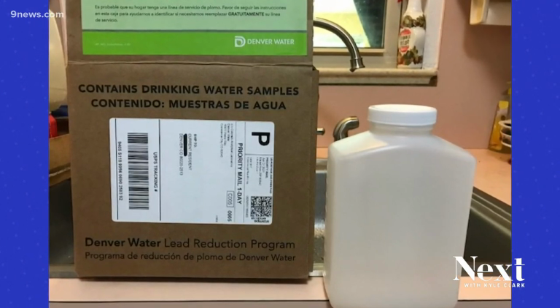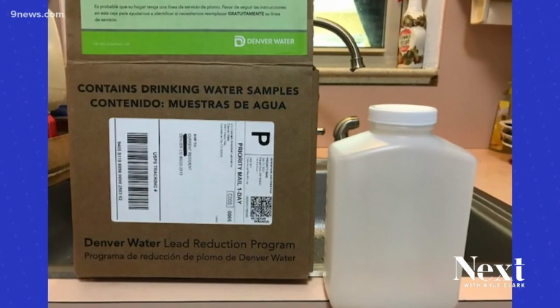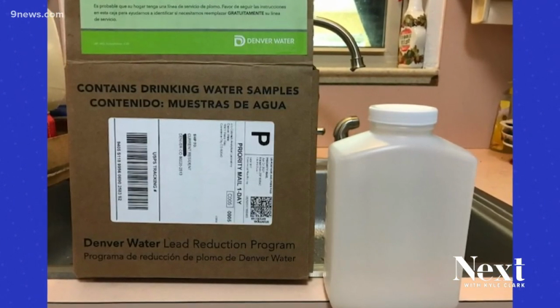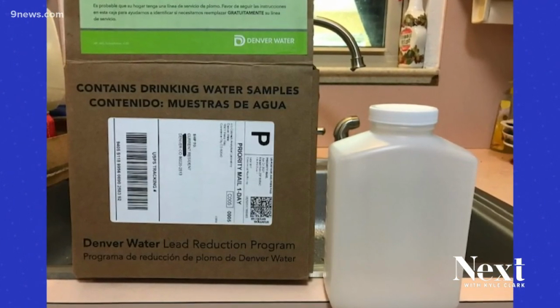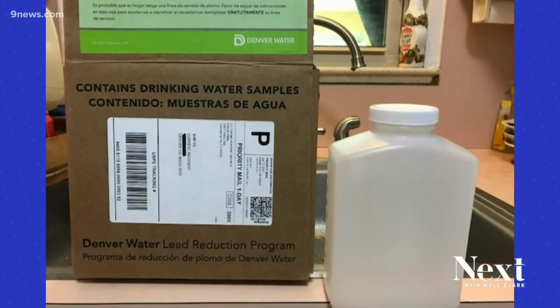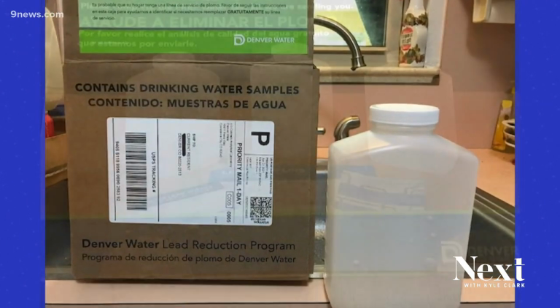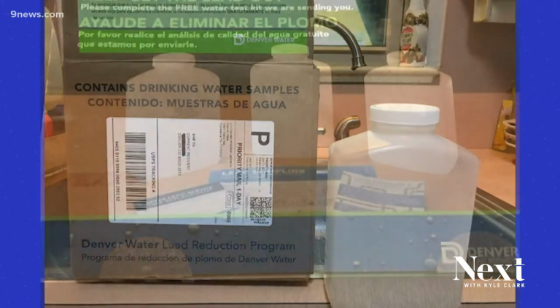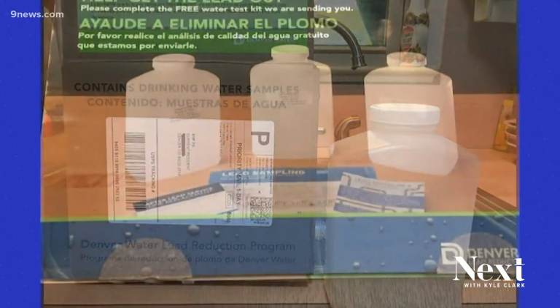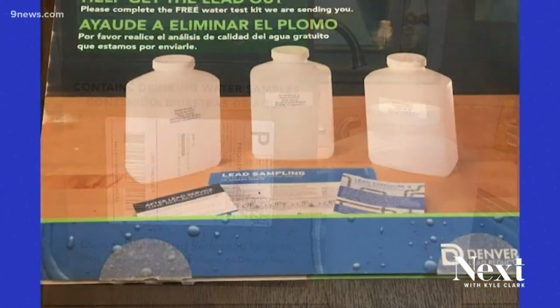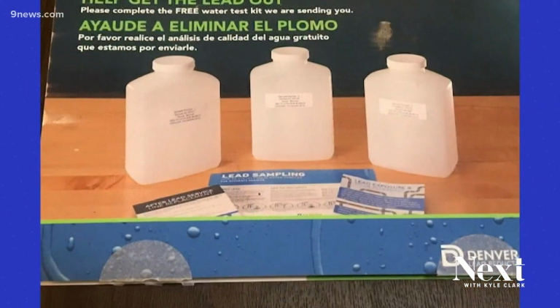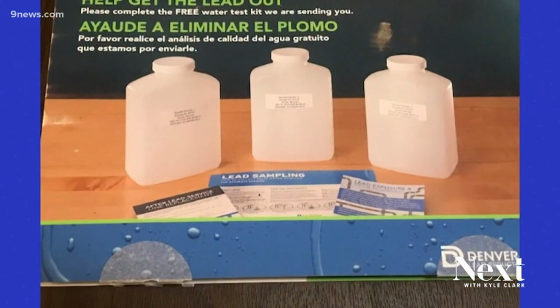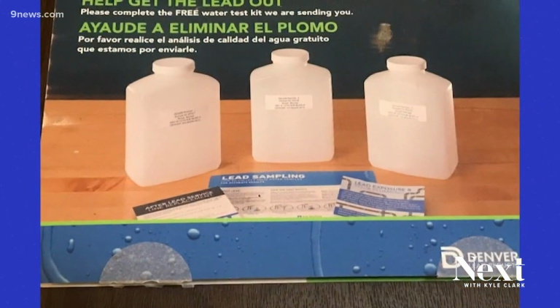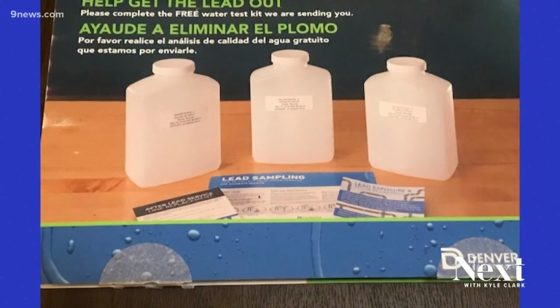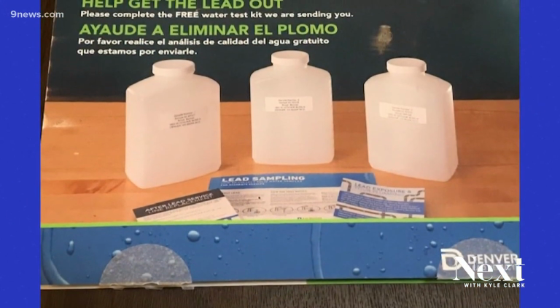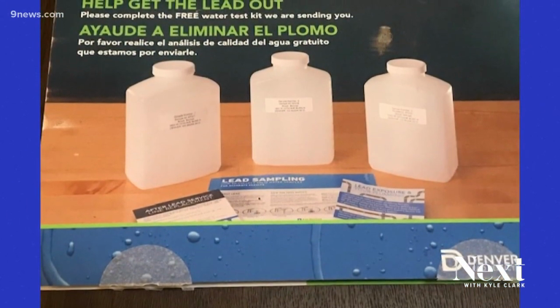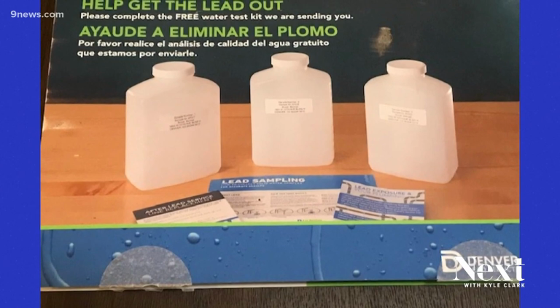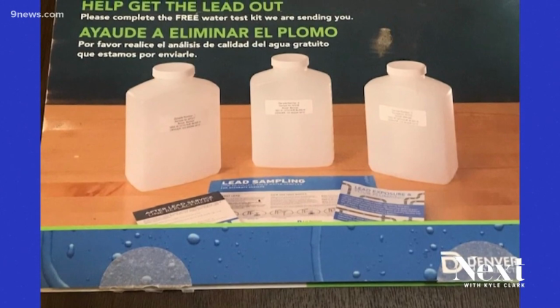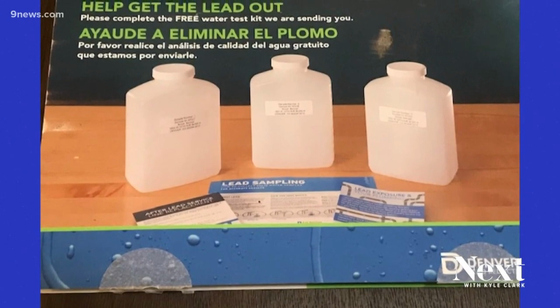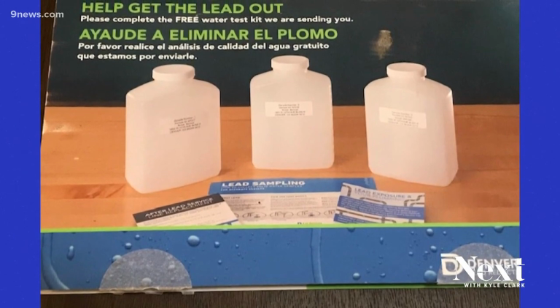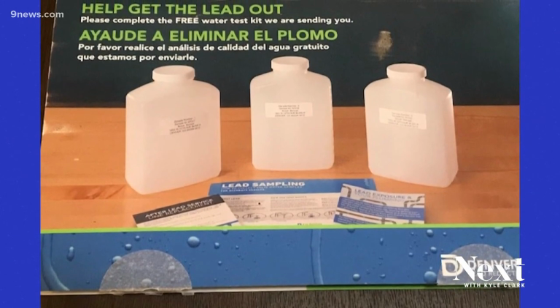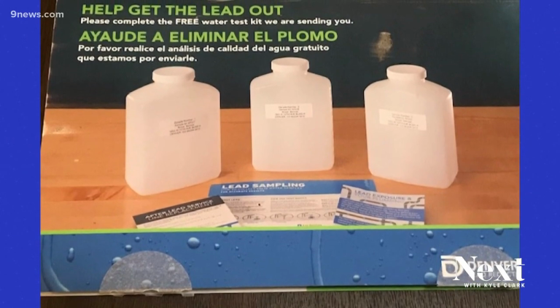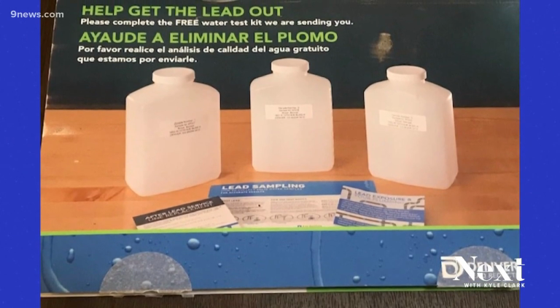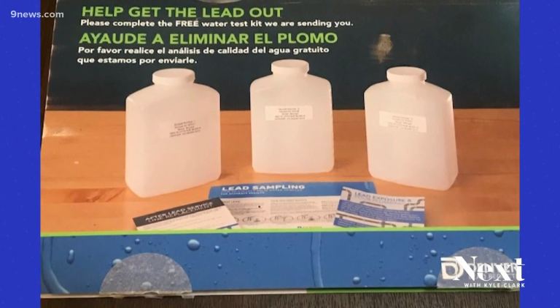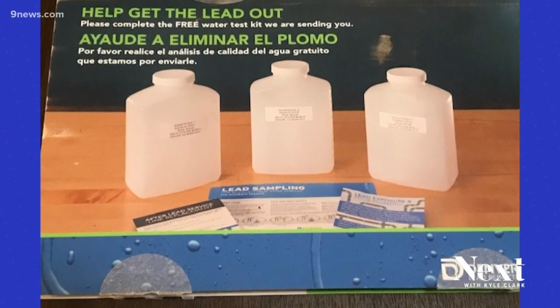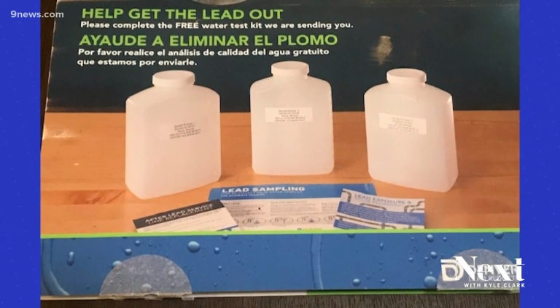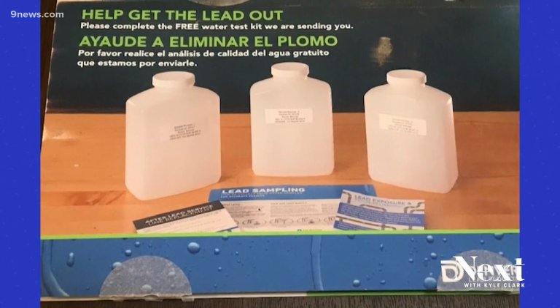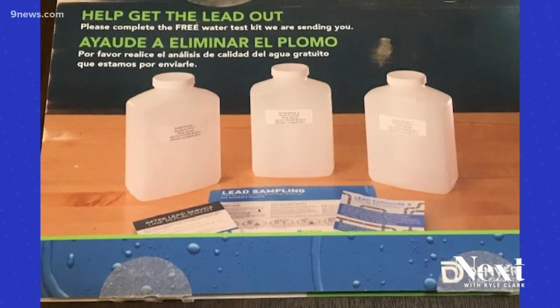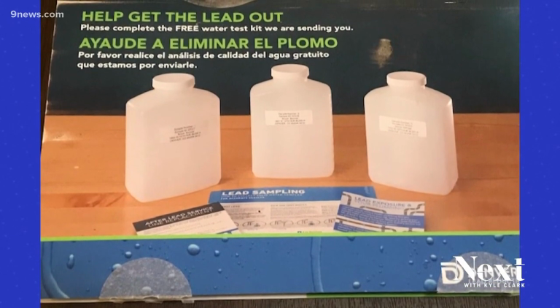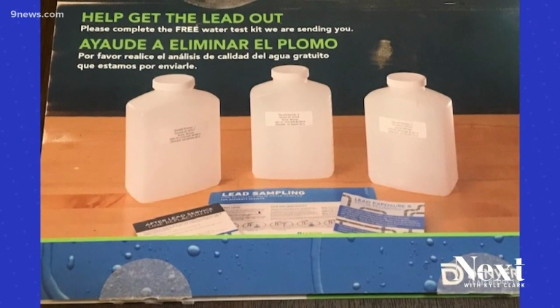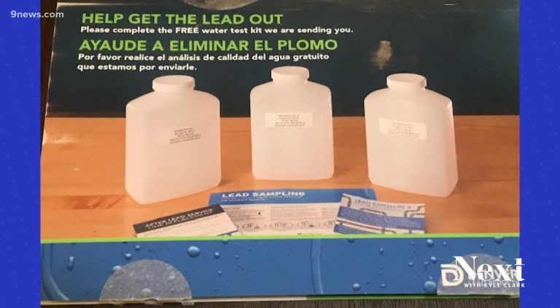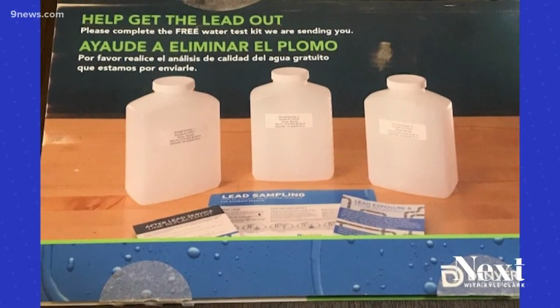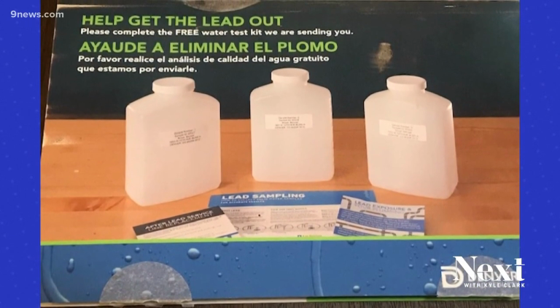Customers first alerted them to this last week. They're not sure how many testing kits are missing English instructions, and Denver Water says they're looking into it.